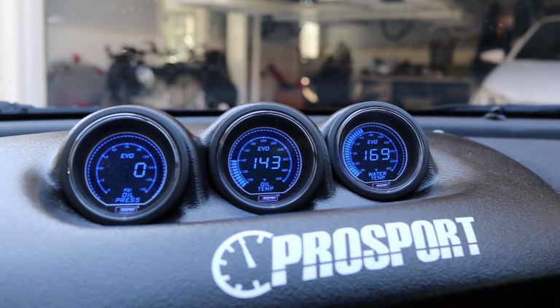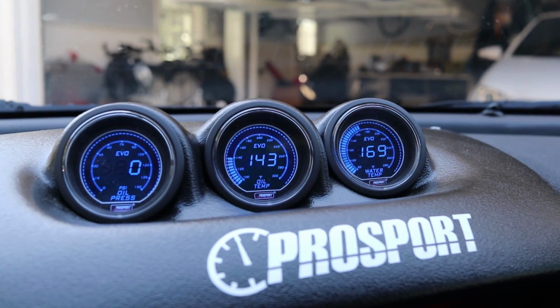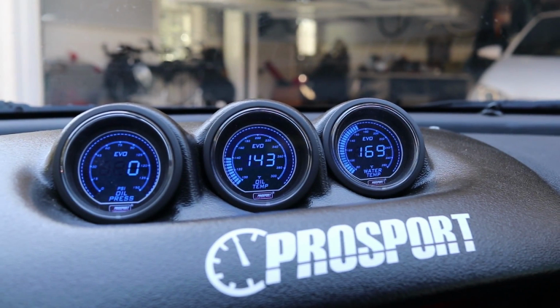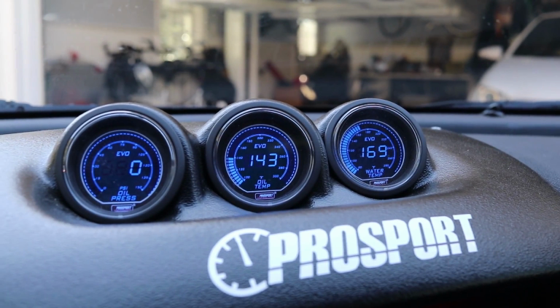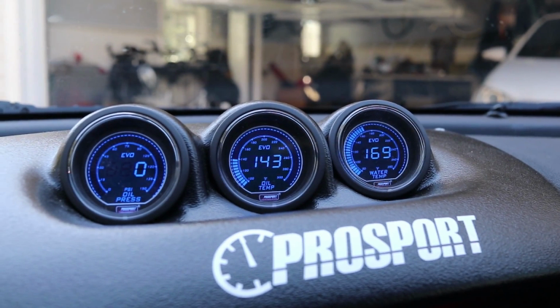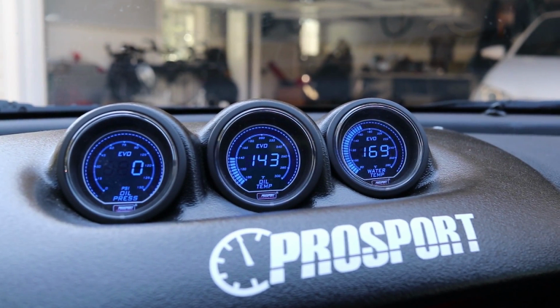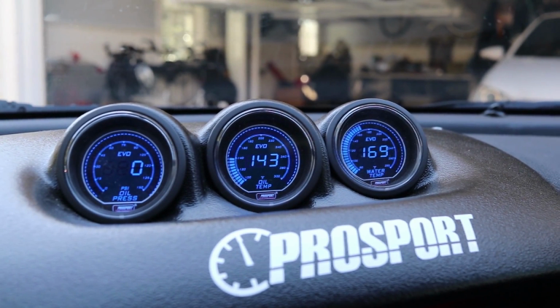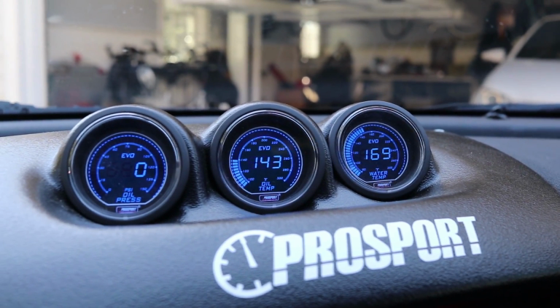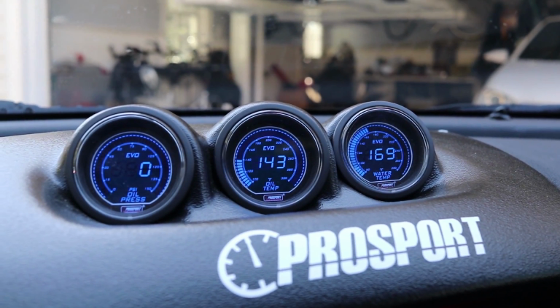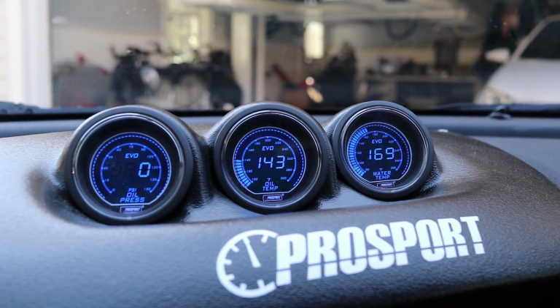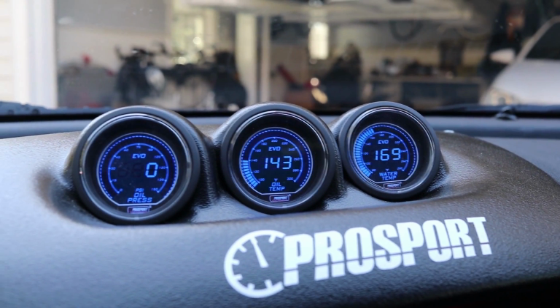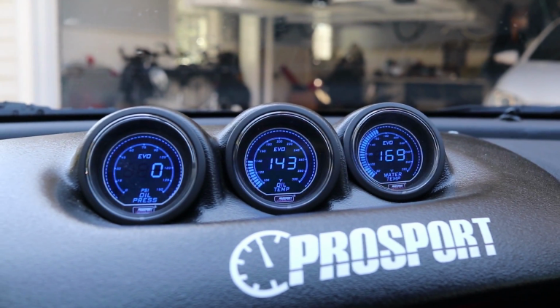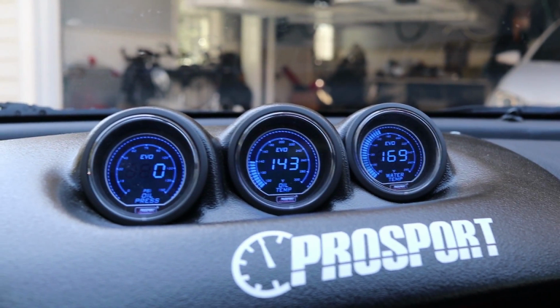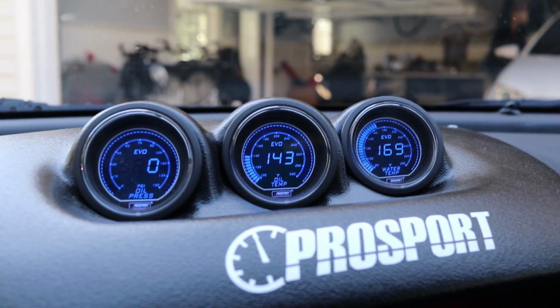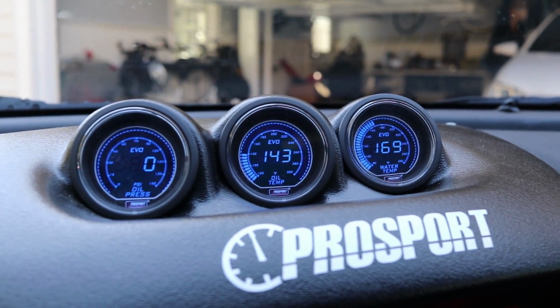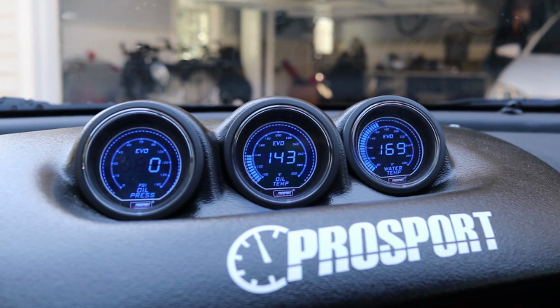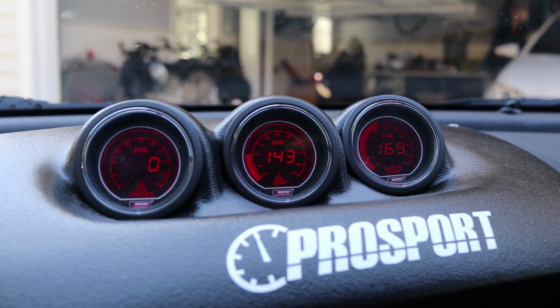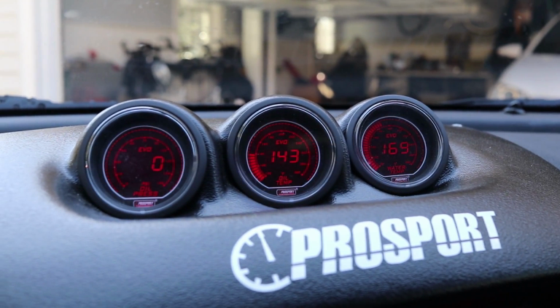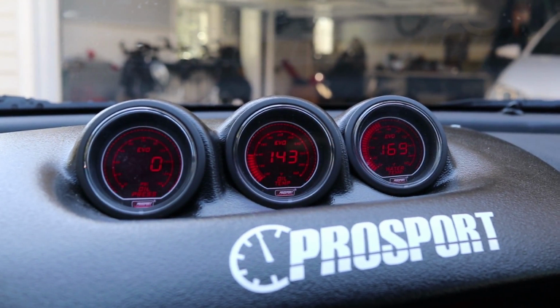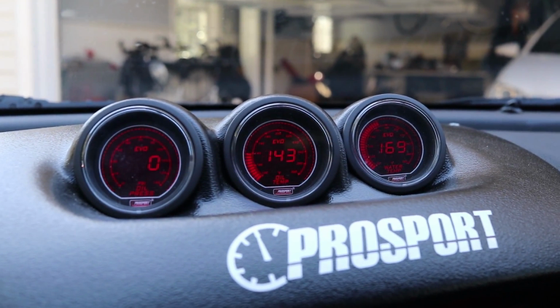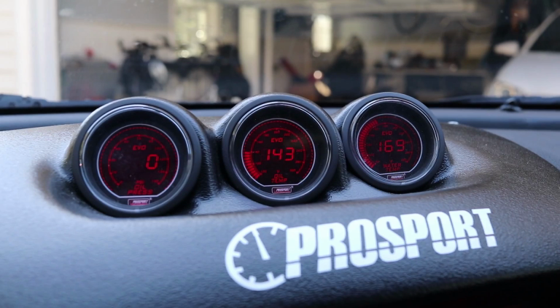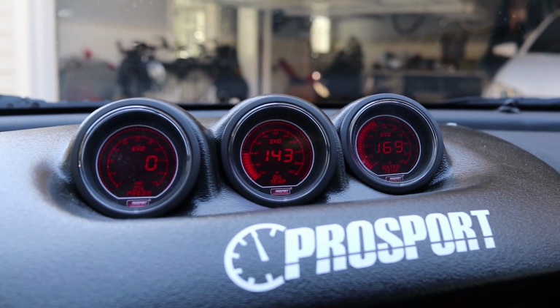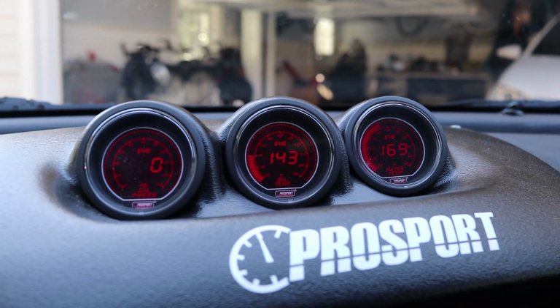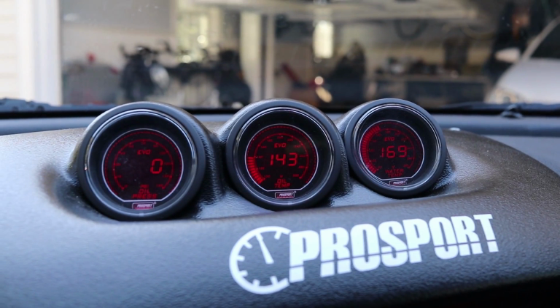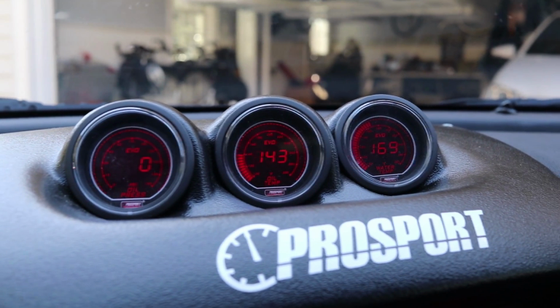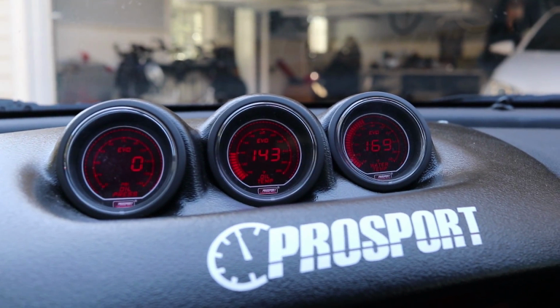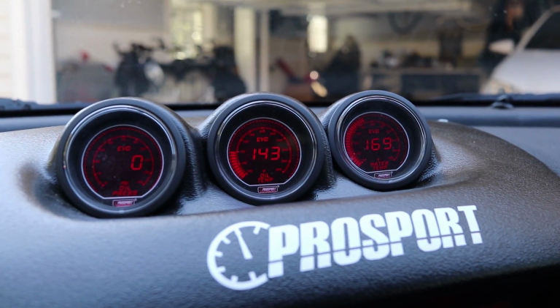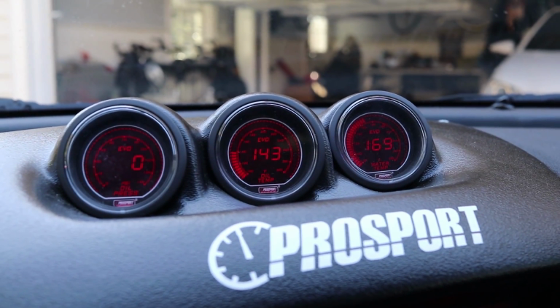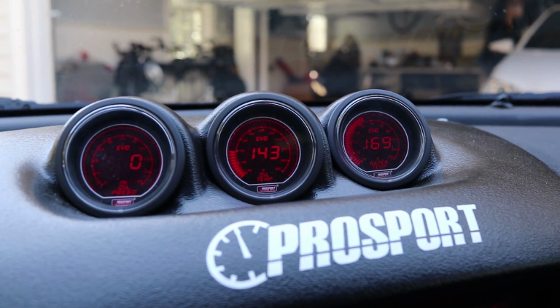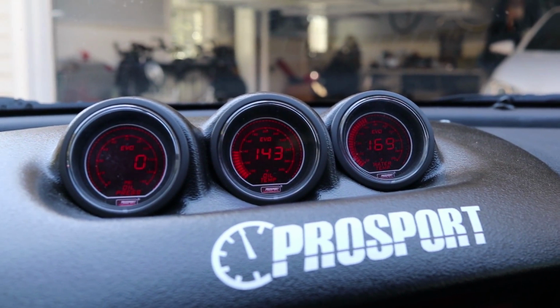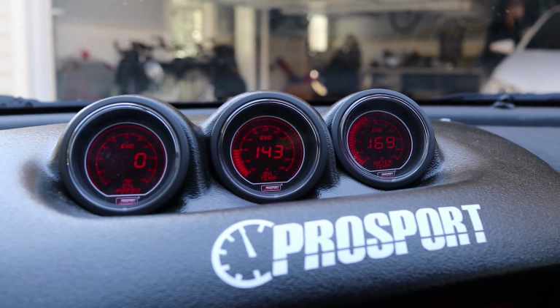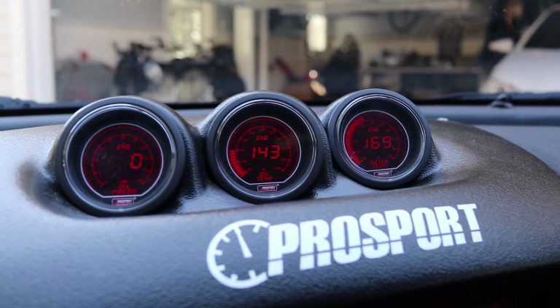I have these gauges set to blue during the day, and when I turn my headlights on they go red. But you can wire them up however you want.